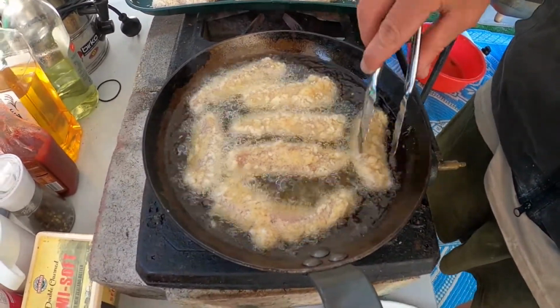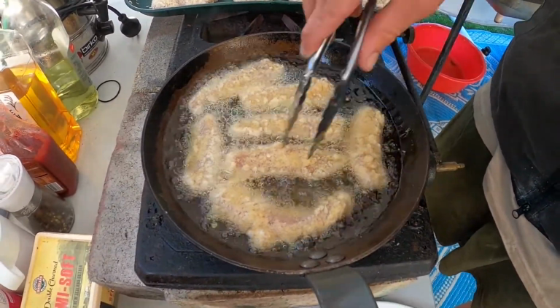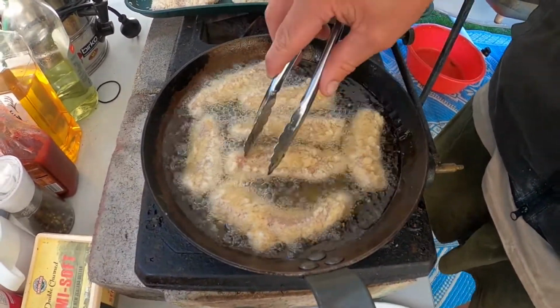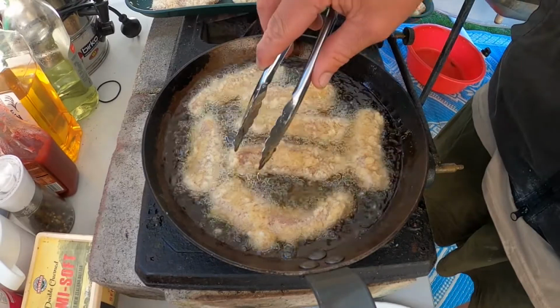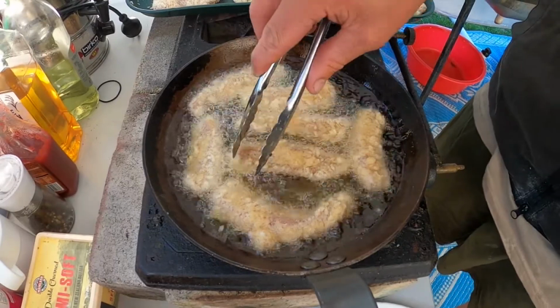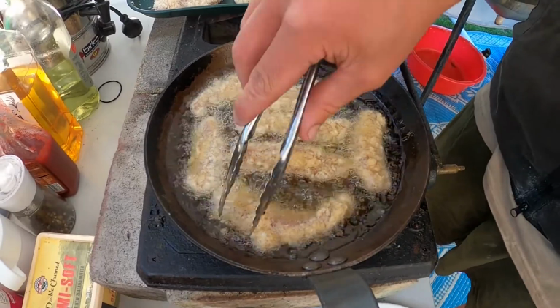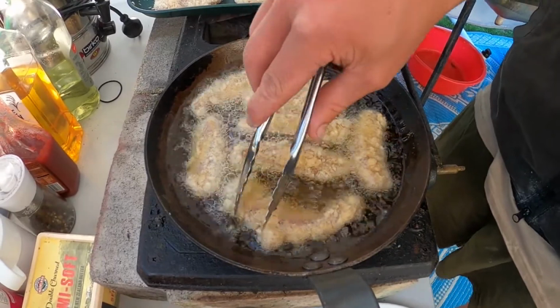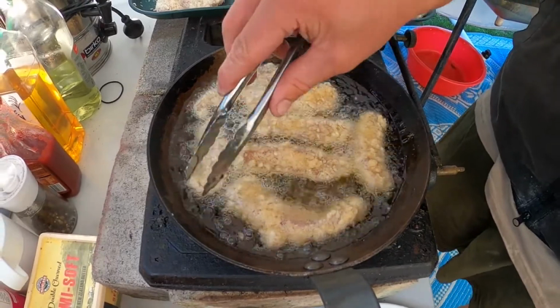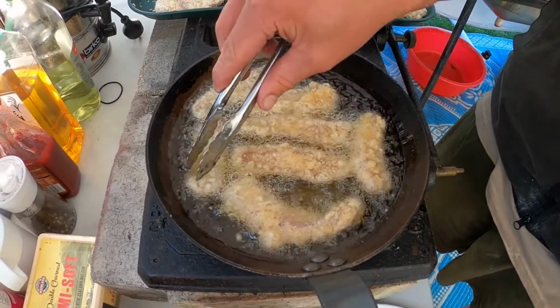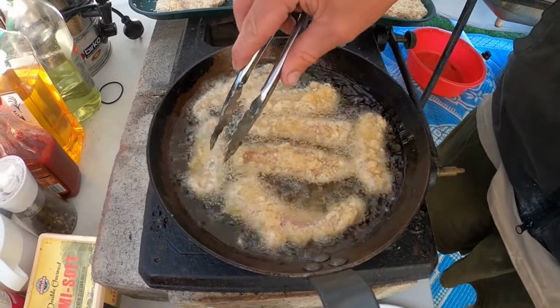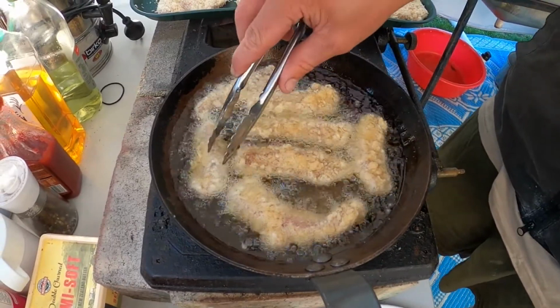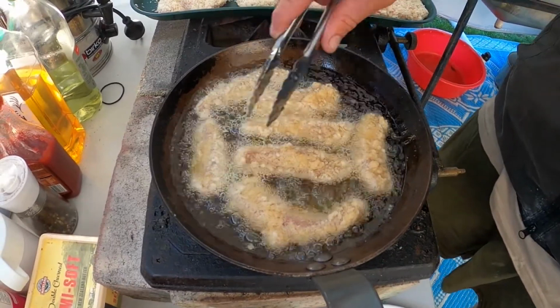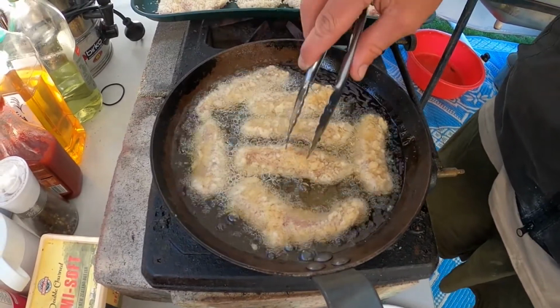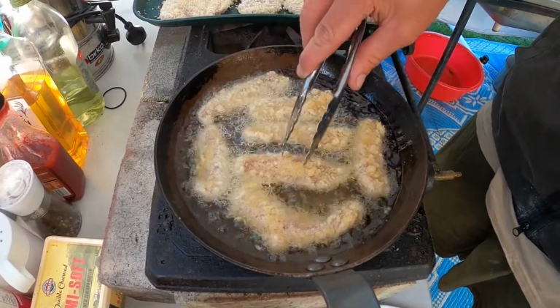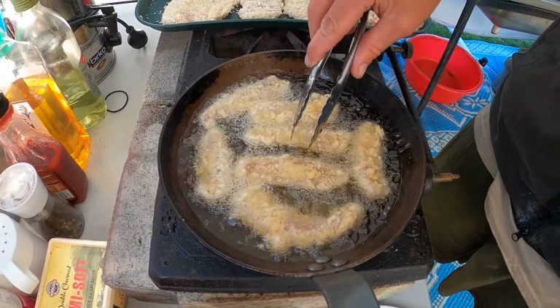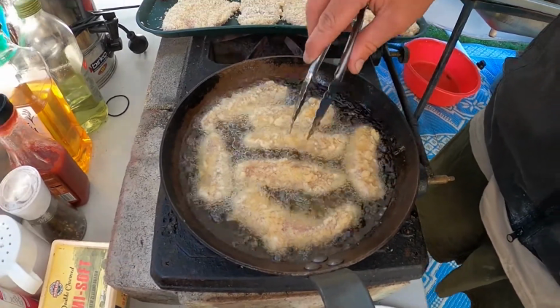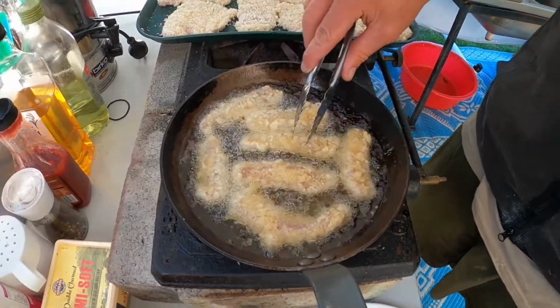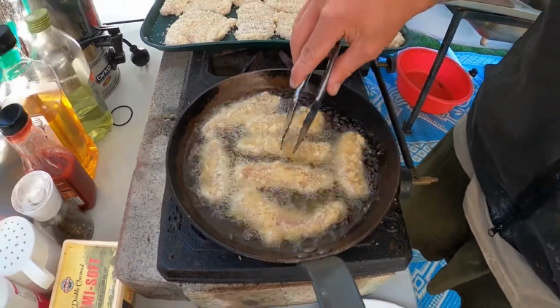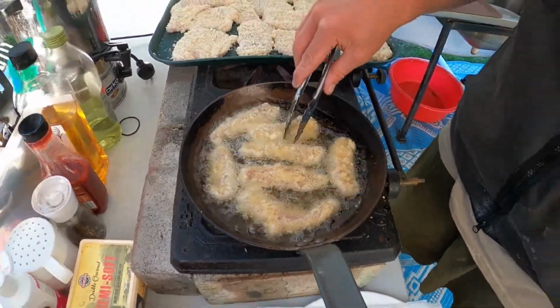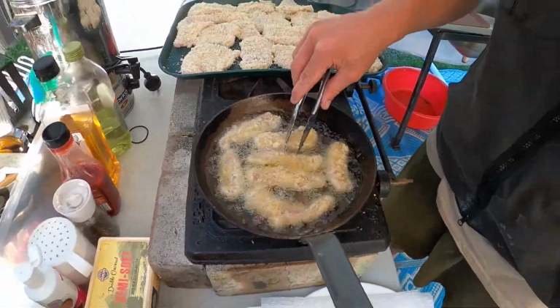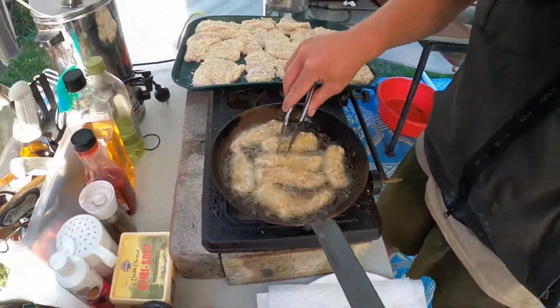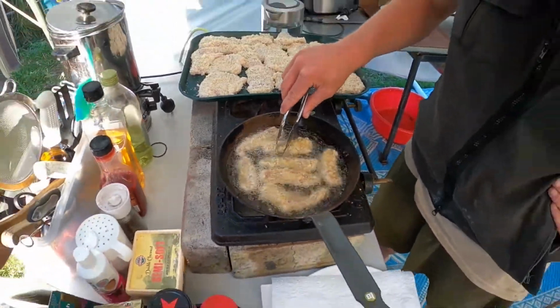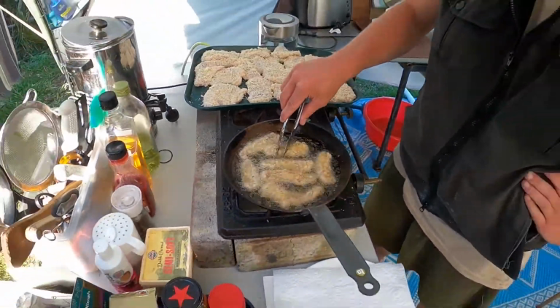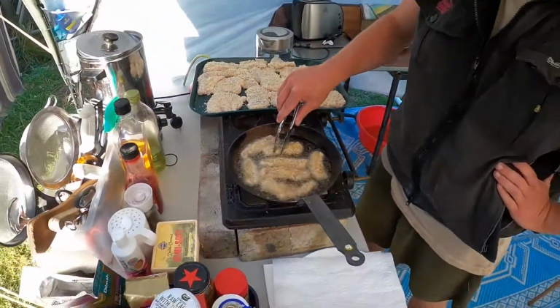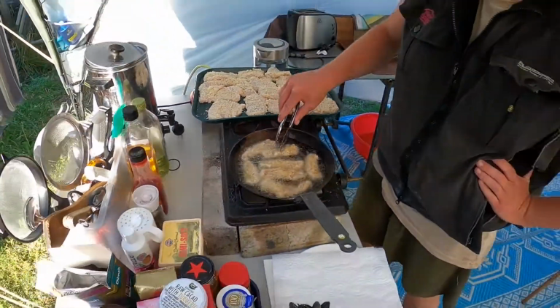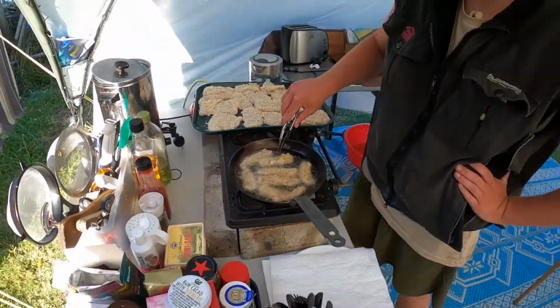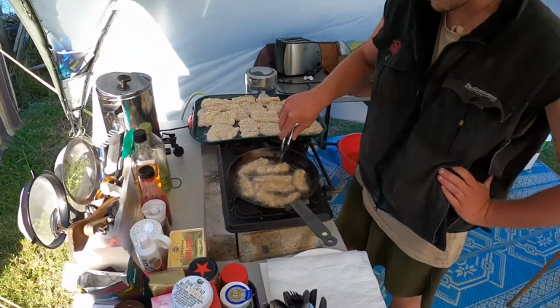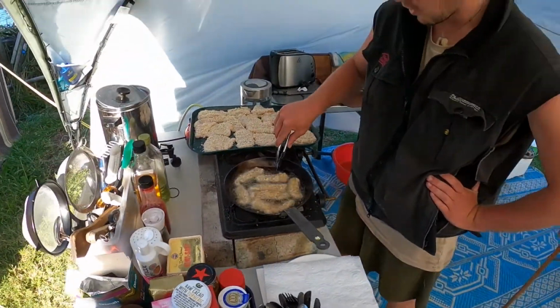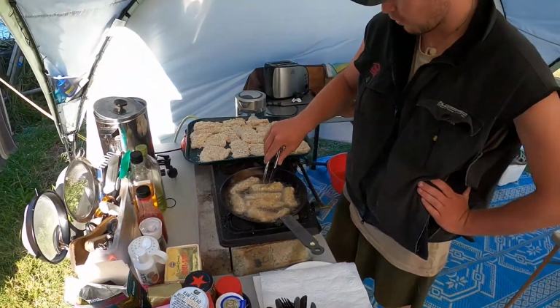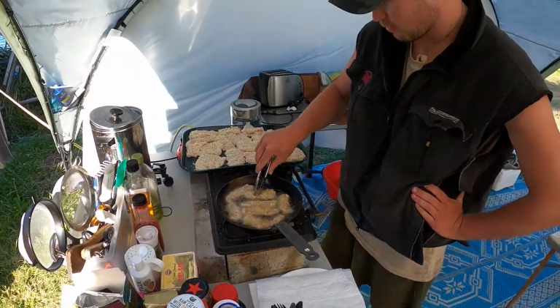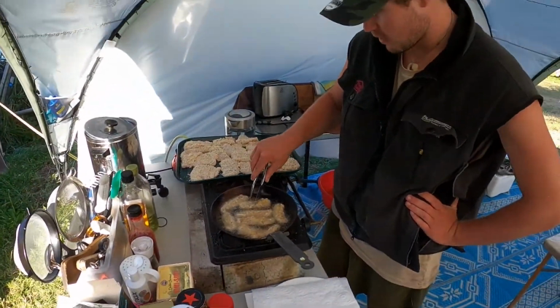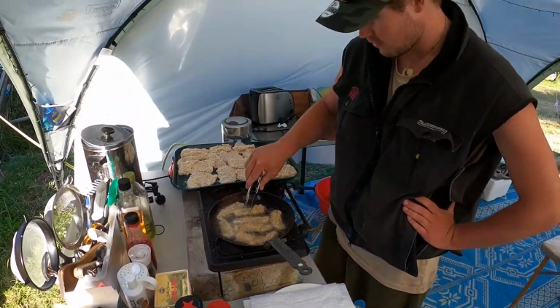These will turn out just as good — it should be a golden brown.